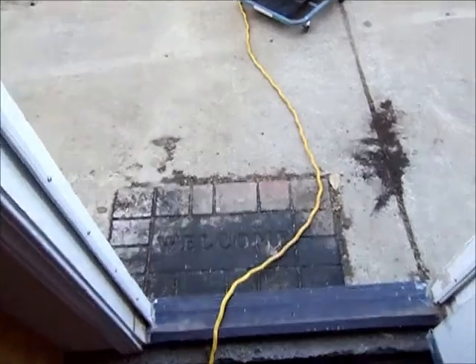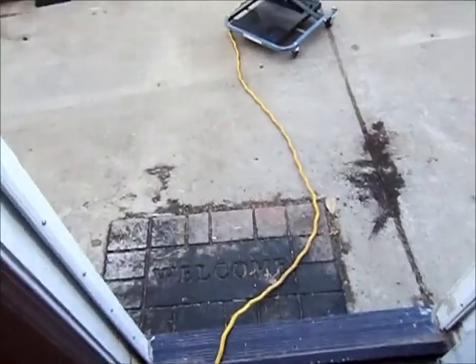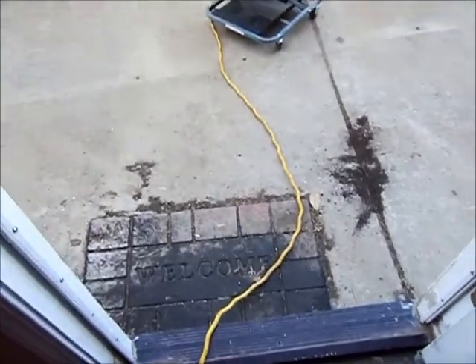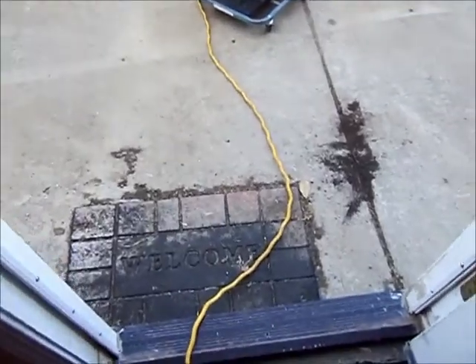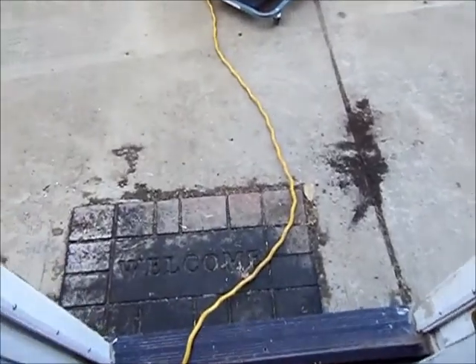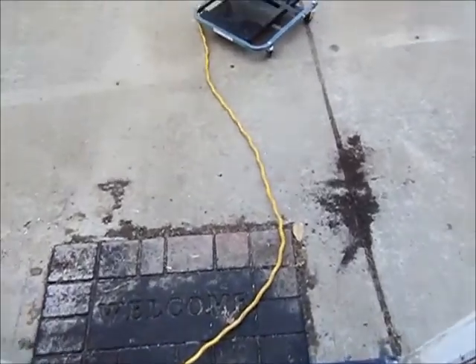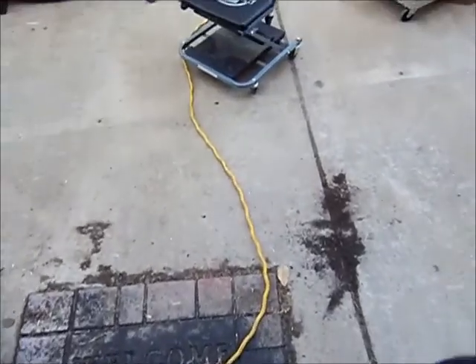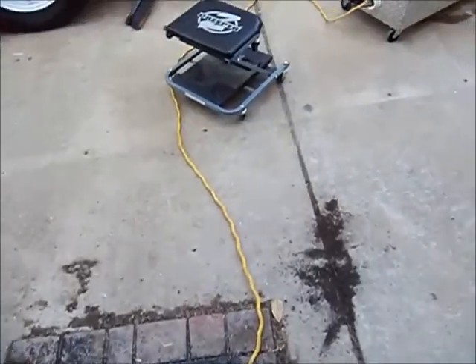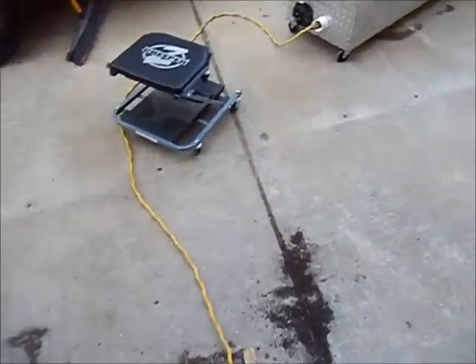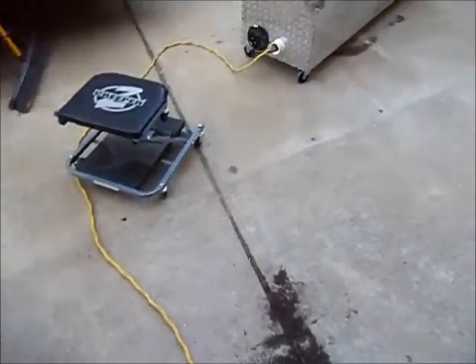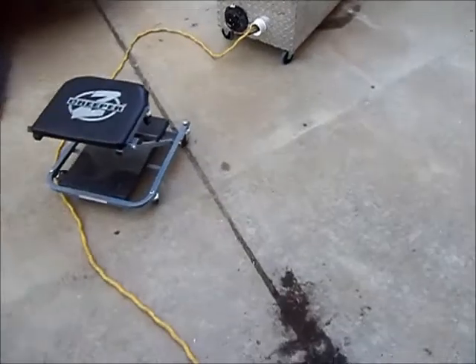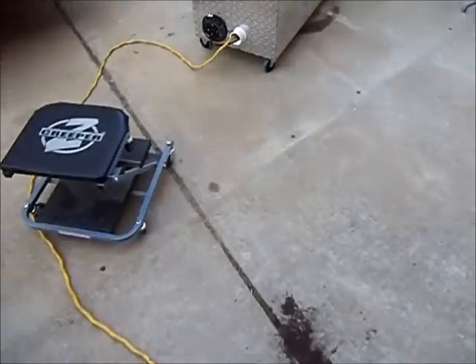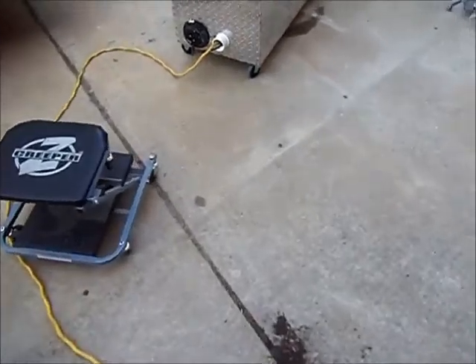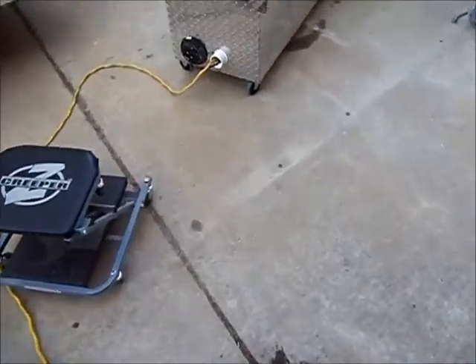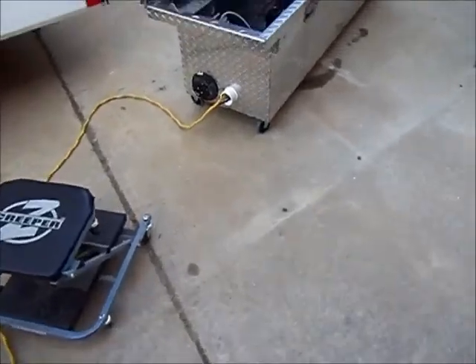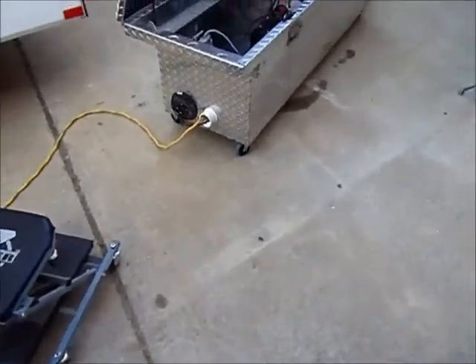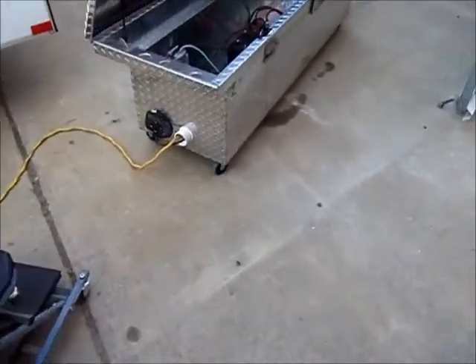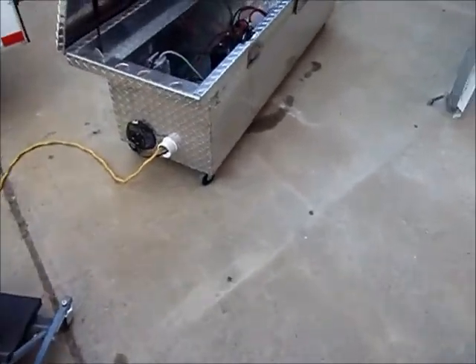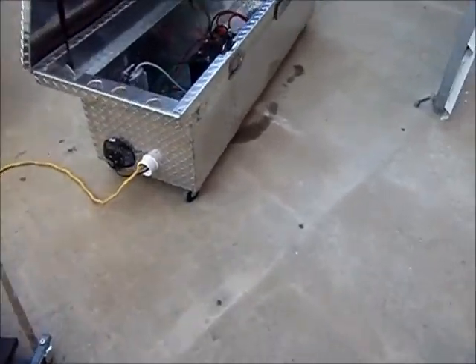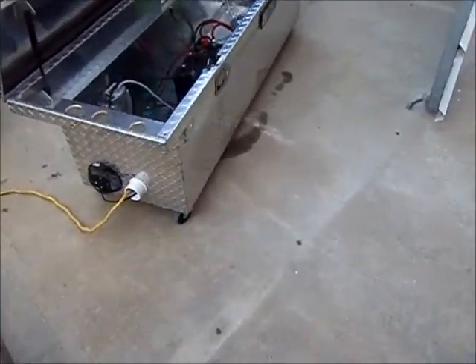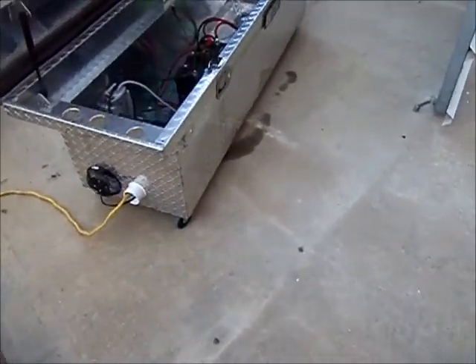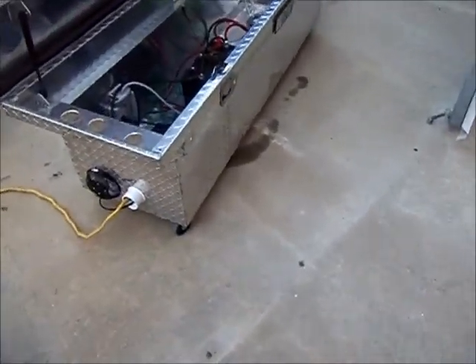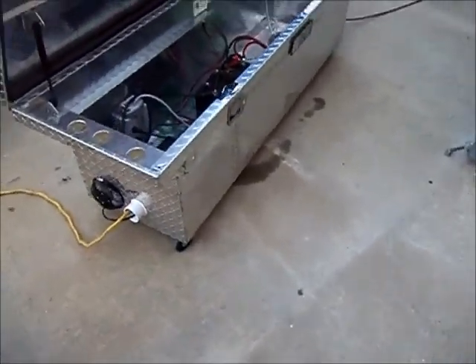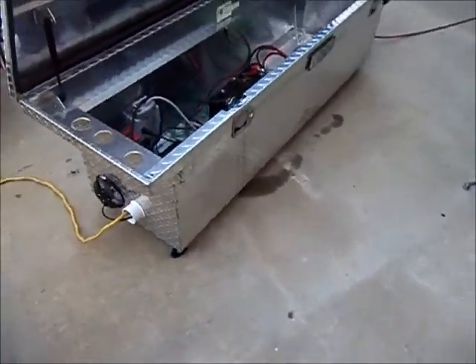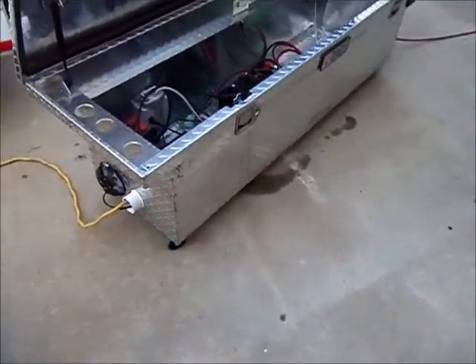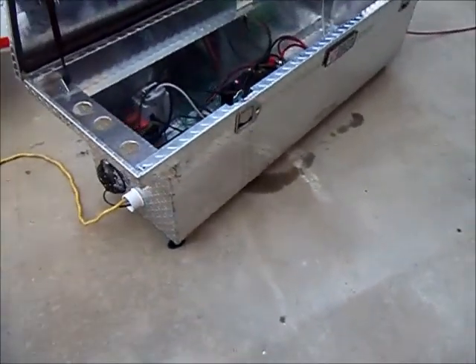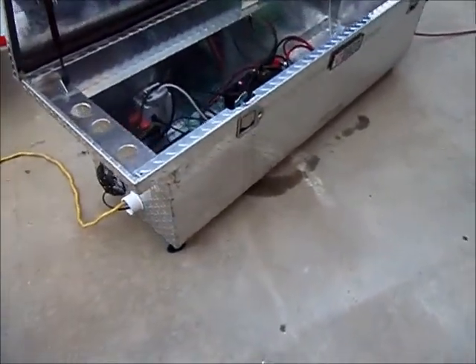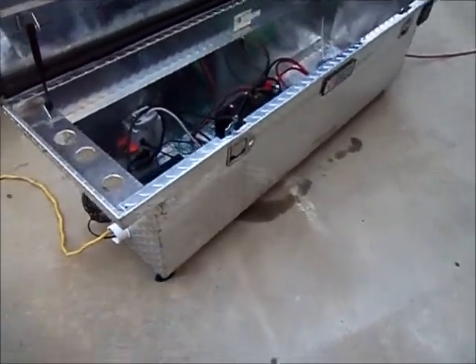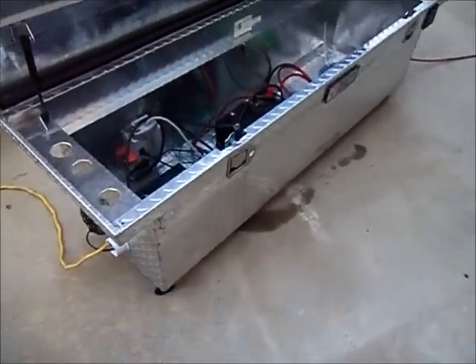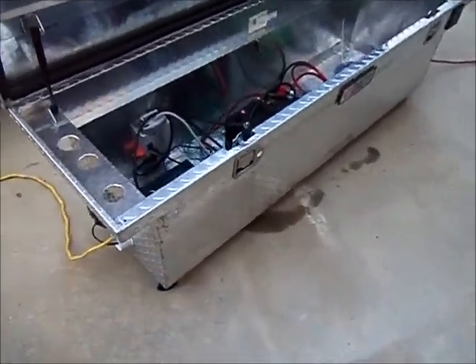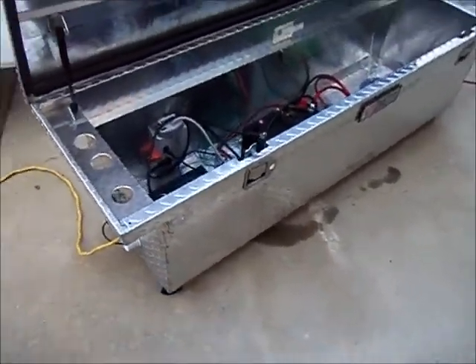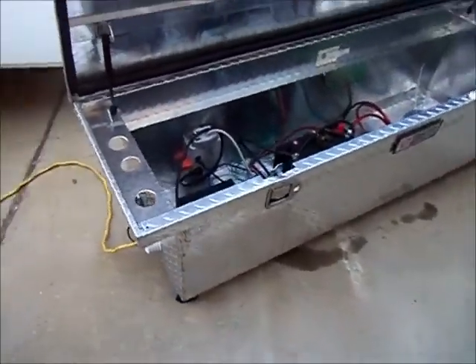Okay, this is cleaning the sine wave off of a non-inverter generator, part three.